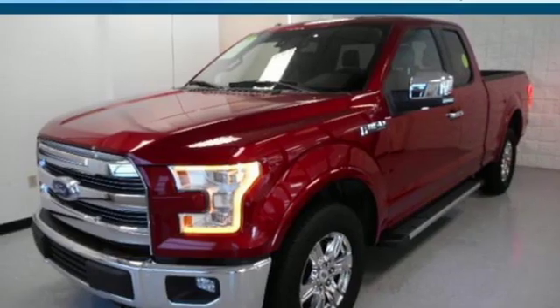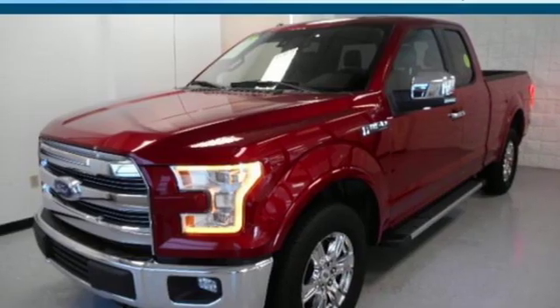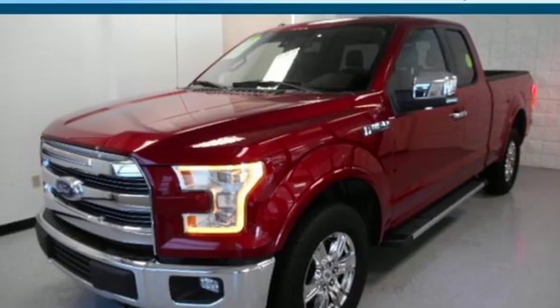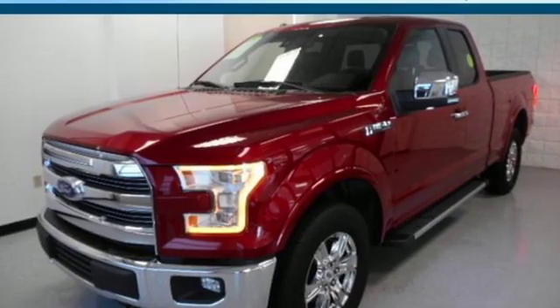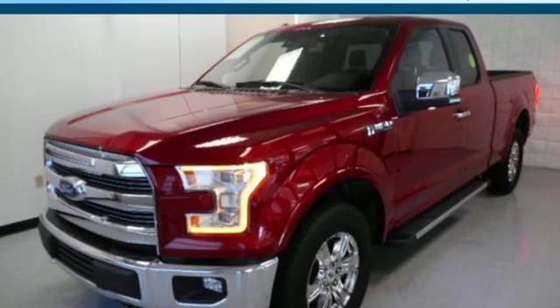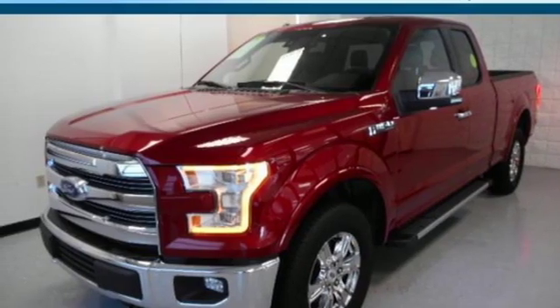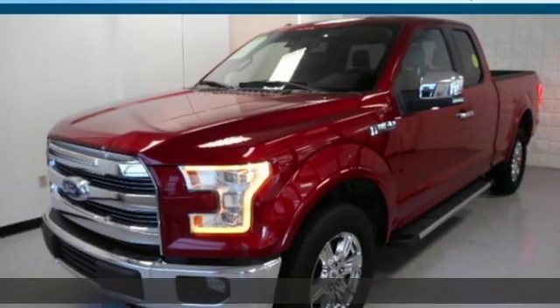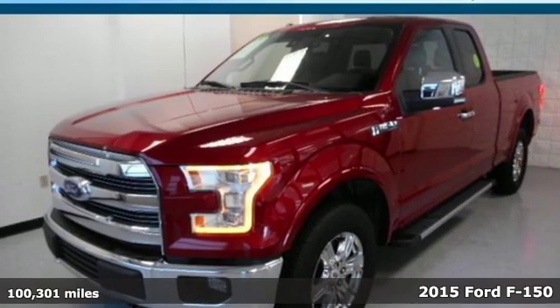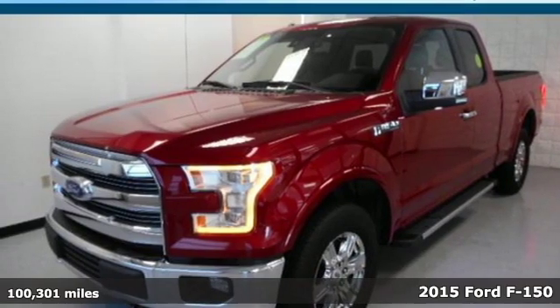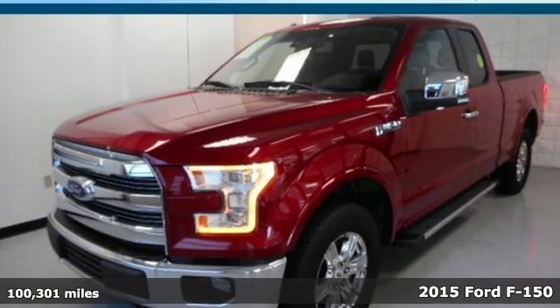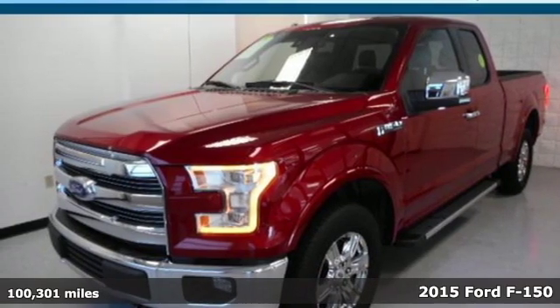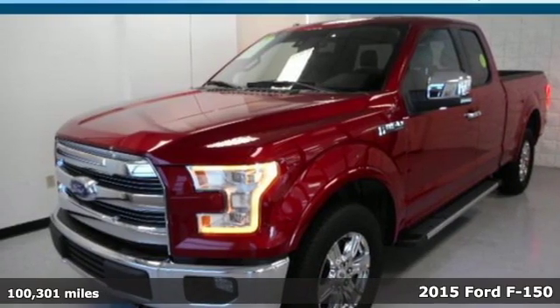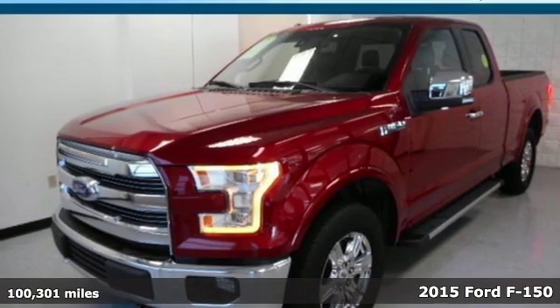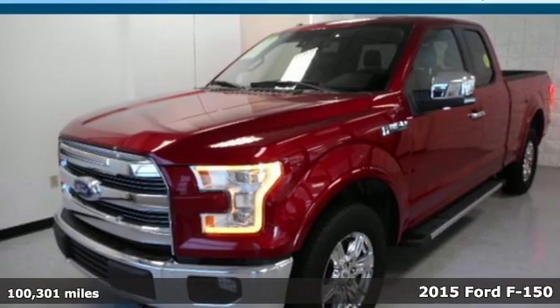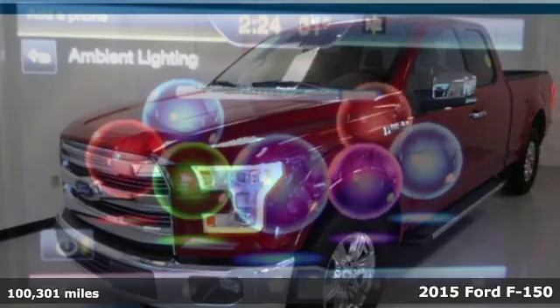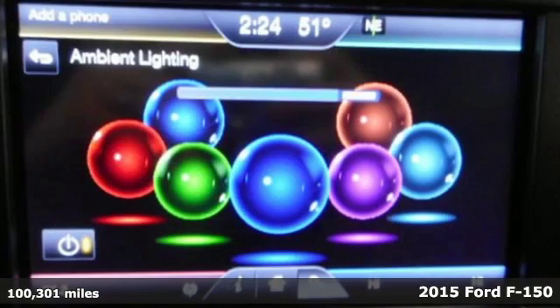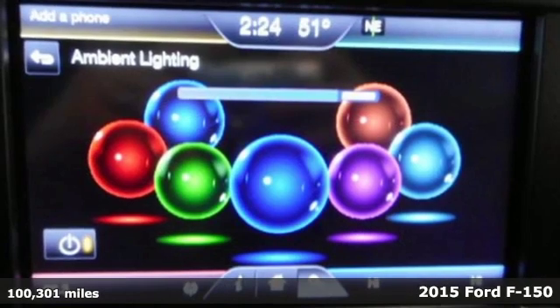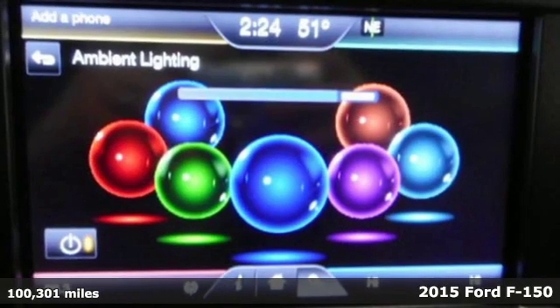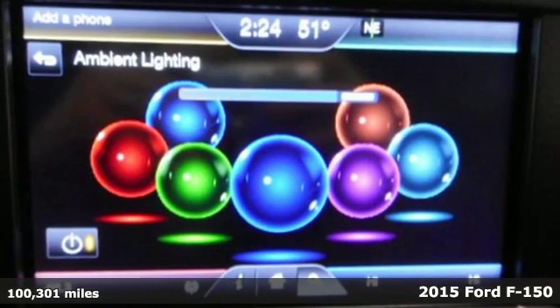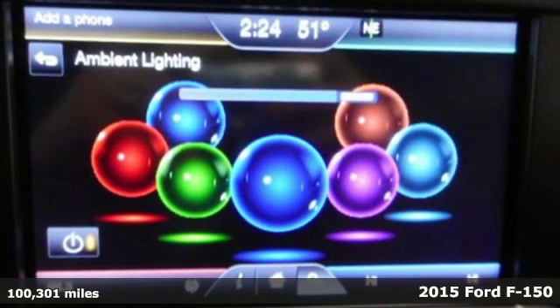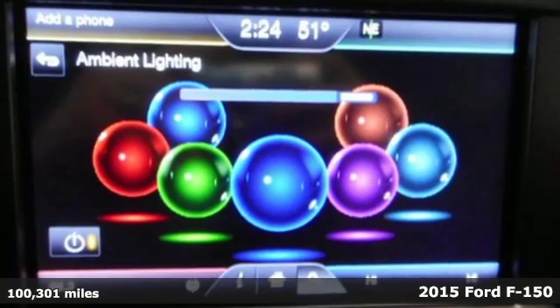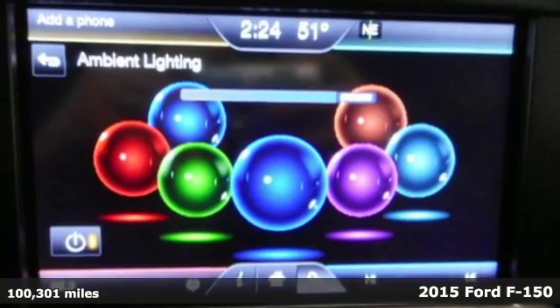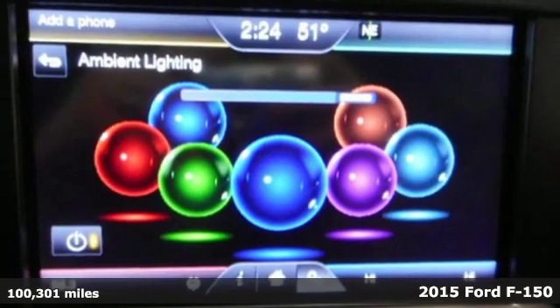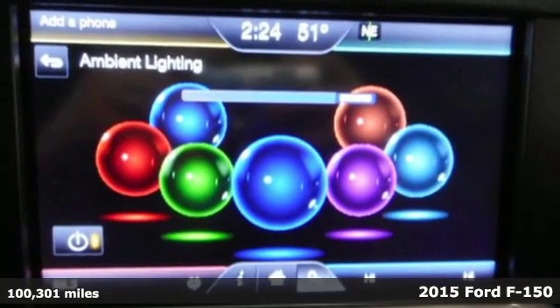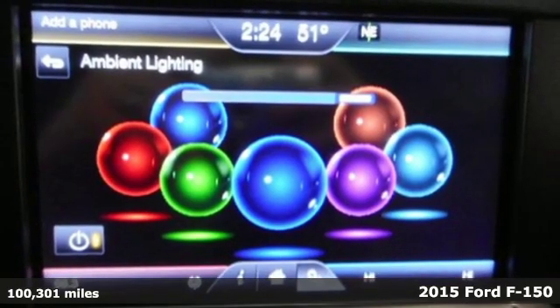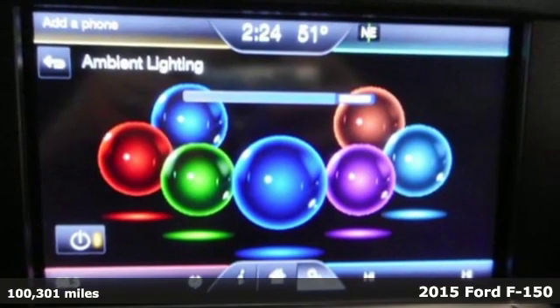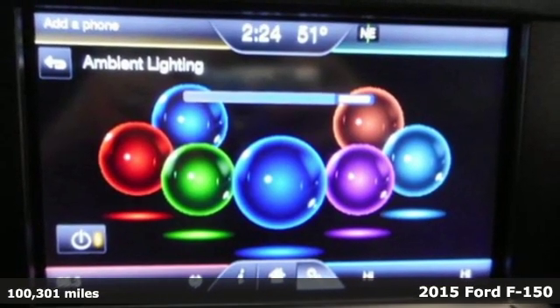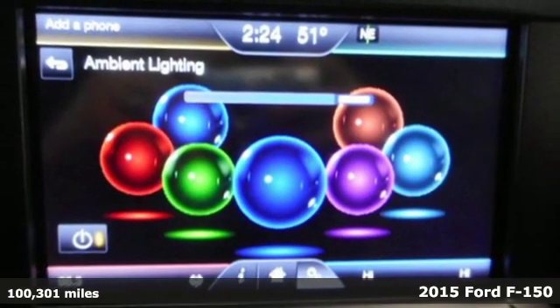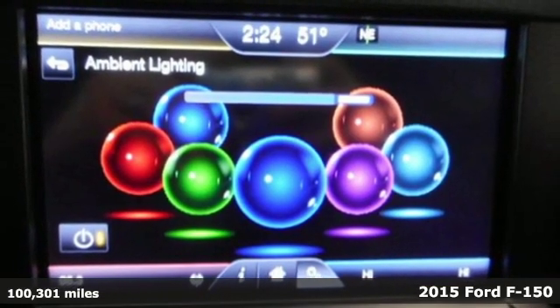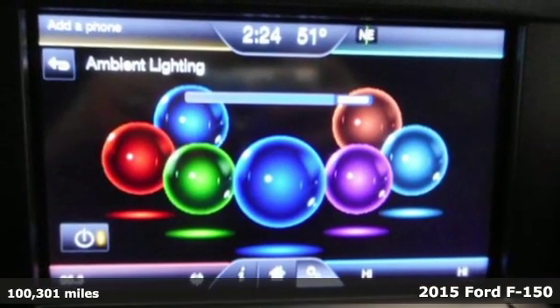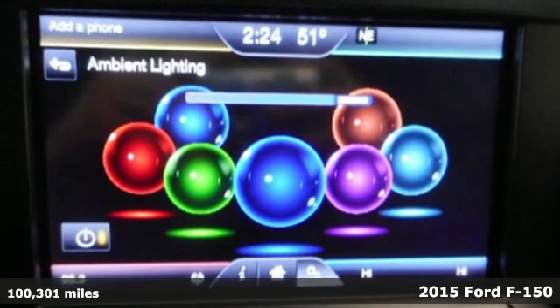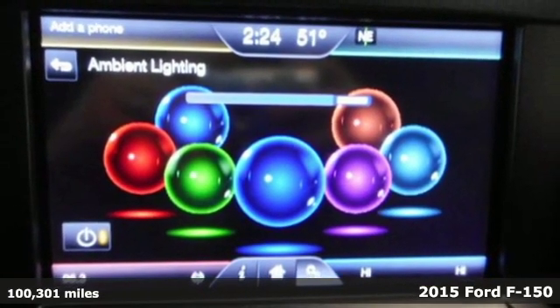Here's a 2015 Ford F-150. Job after job, this truck is always ready for the next project.